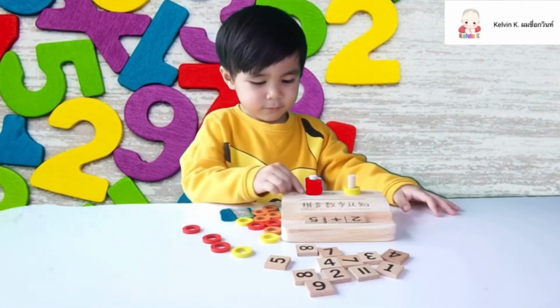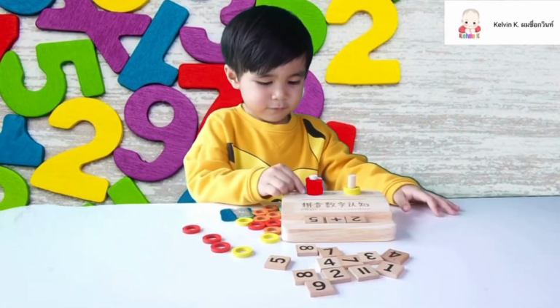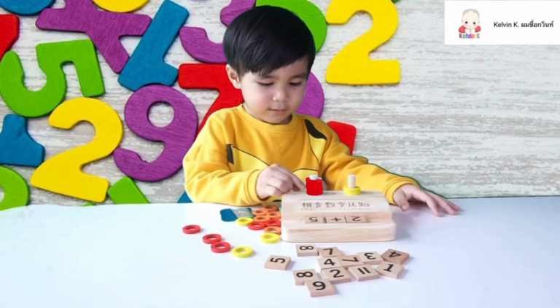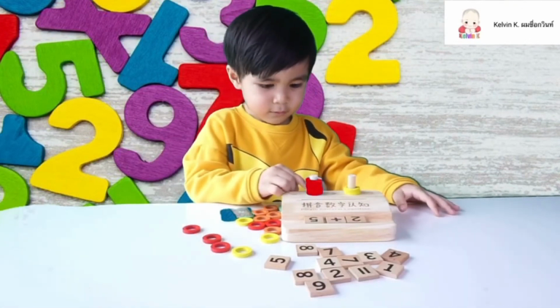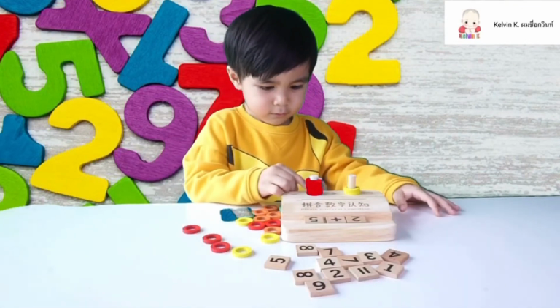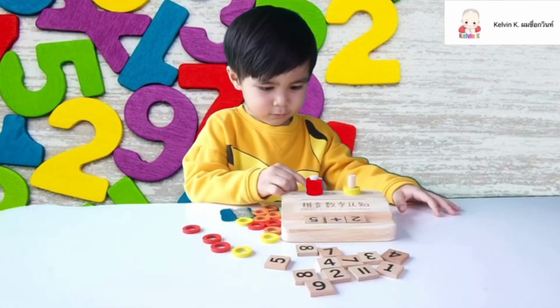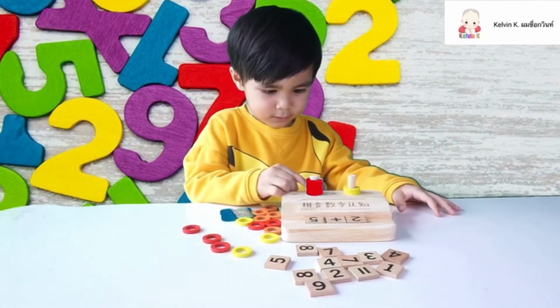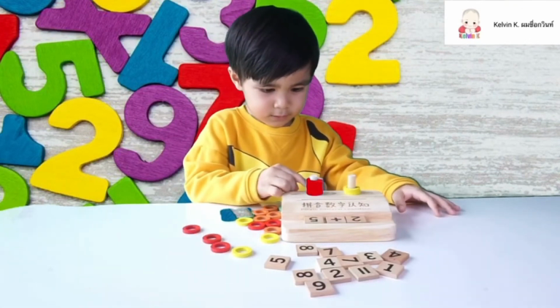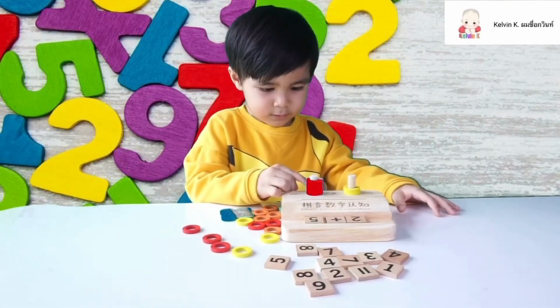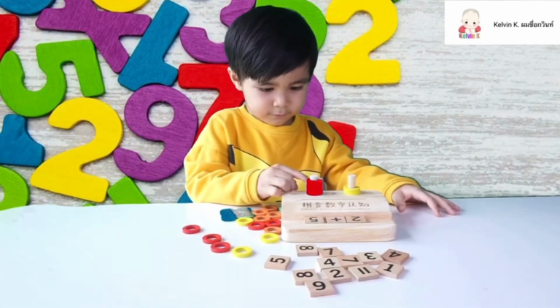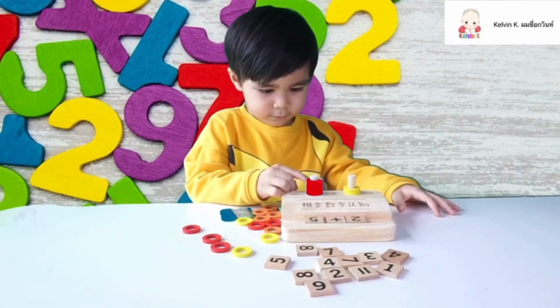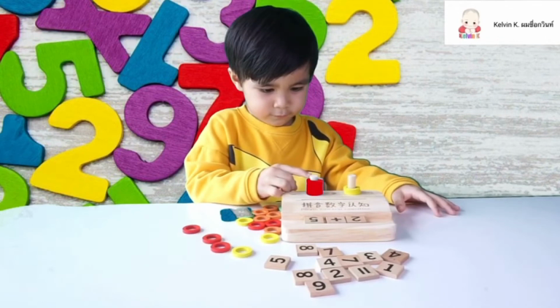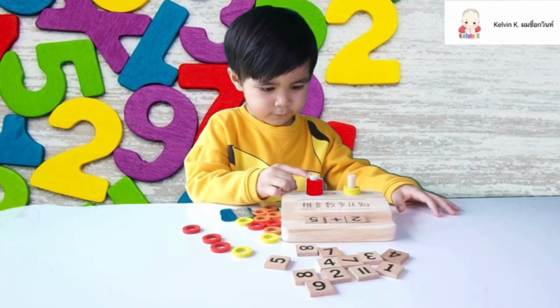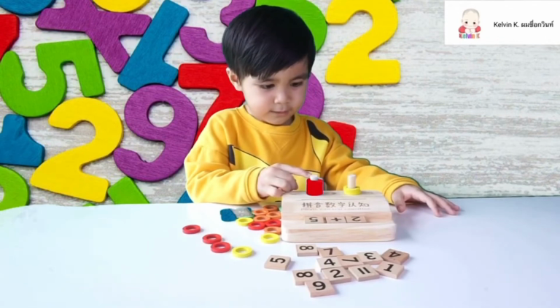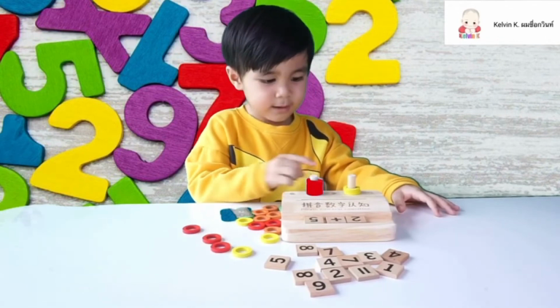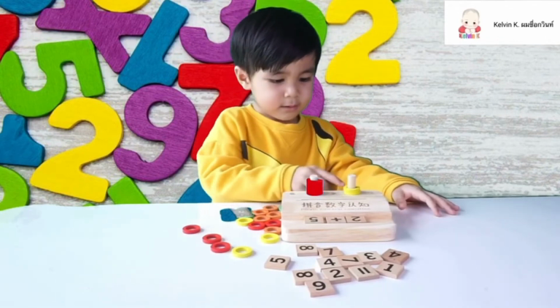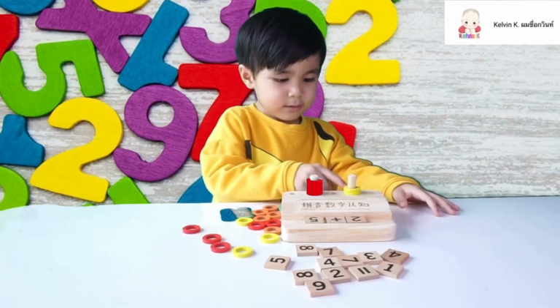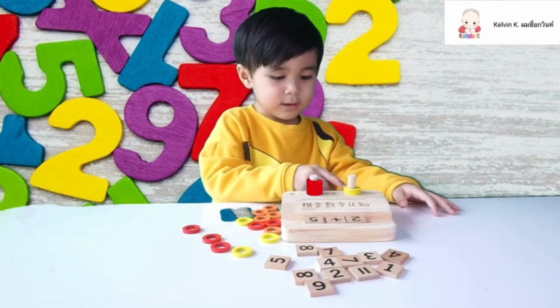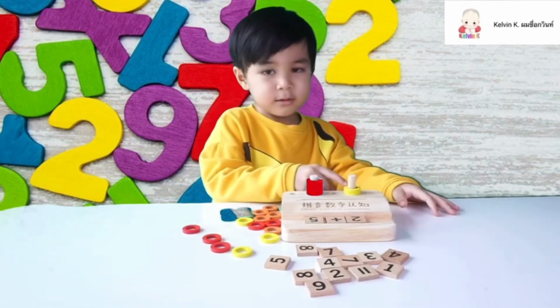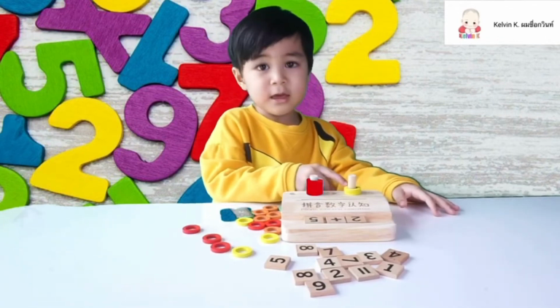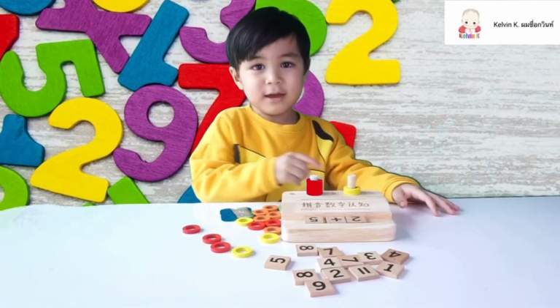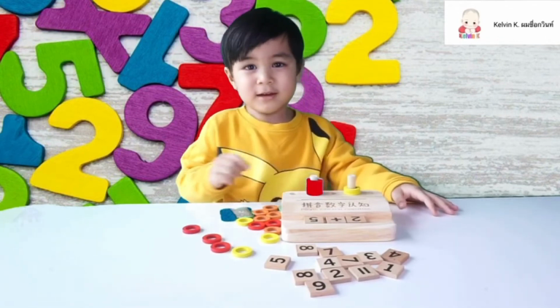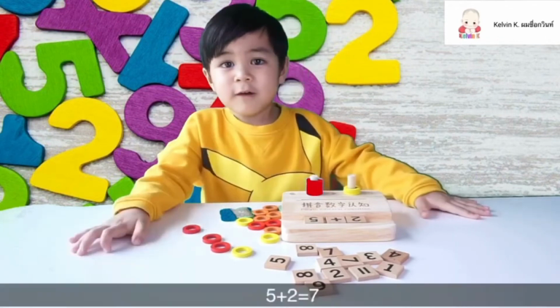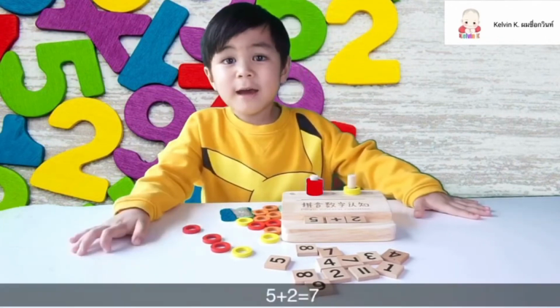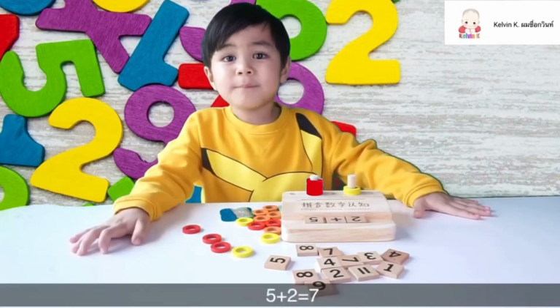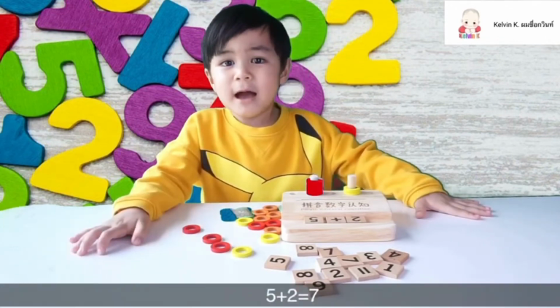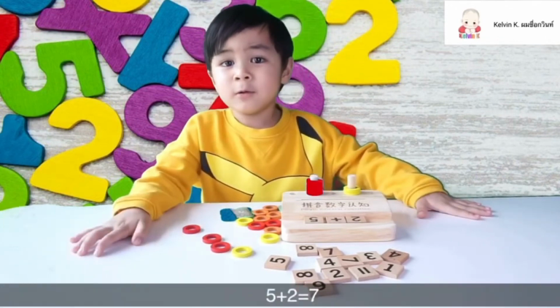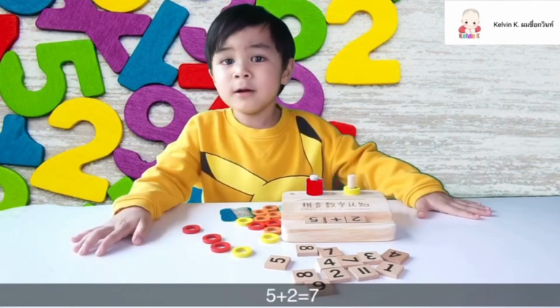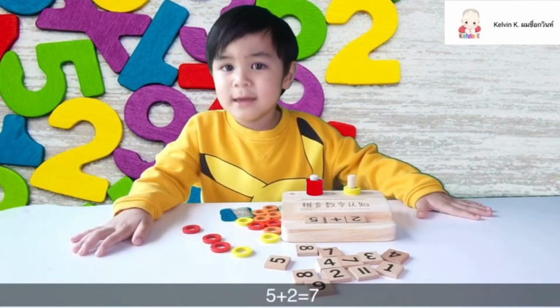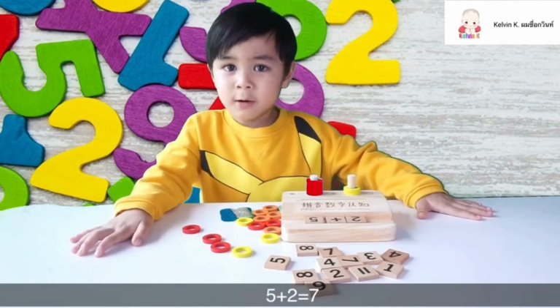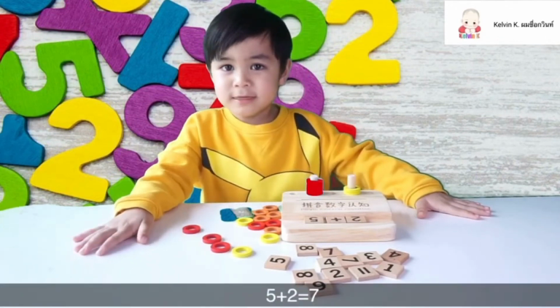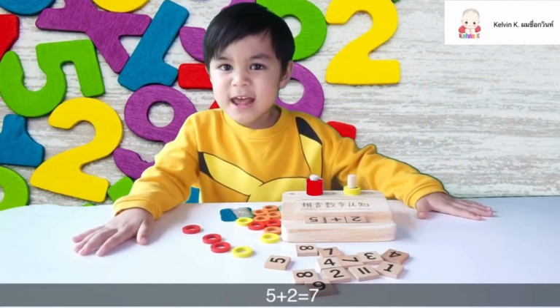The student attempts to count: one, two, three, four, five... then cycles through four and five repeatedly, concluding with all equal three.